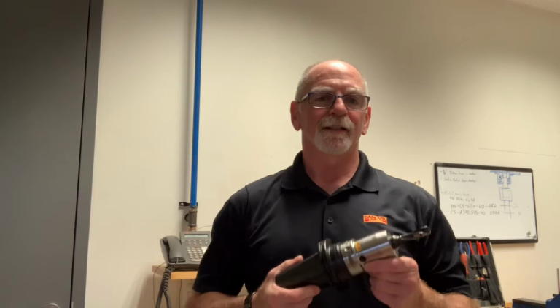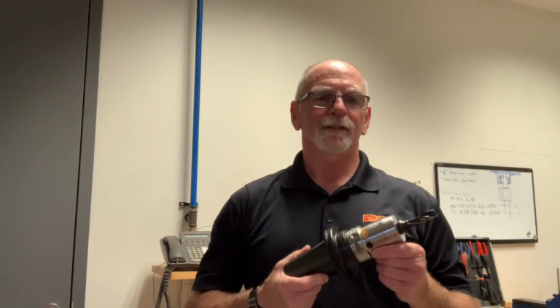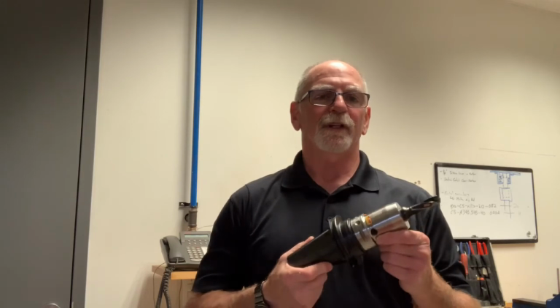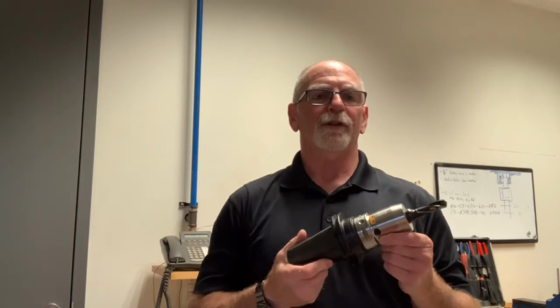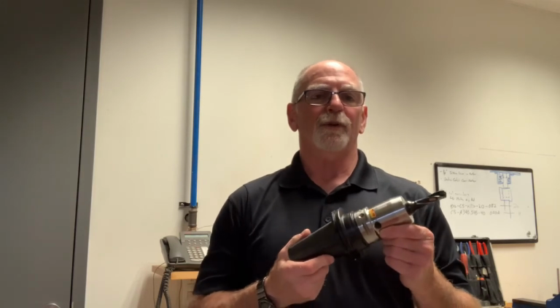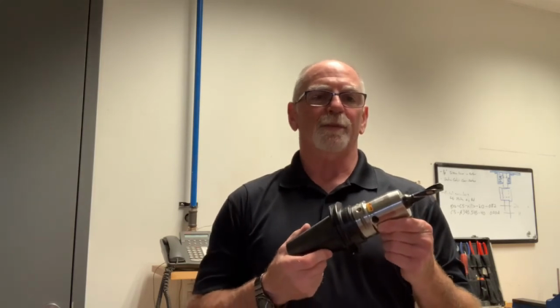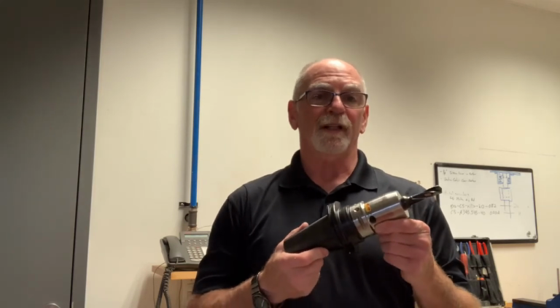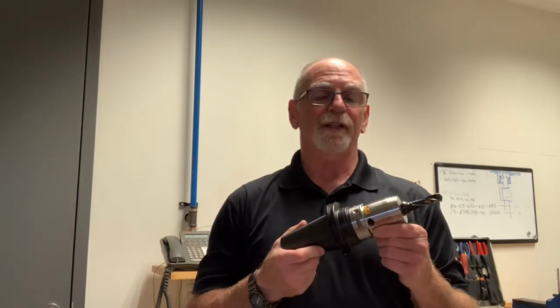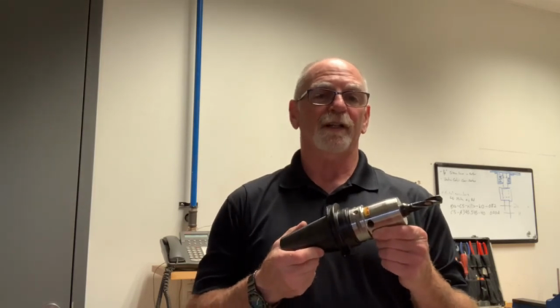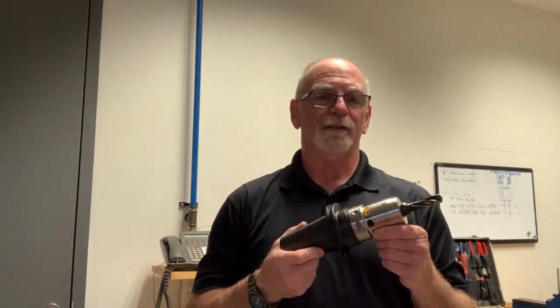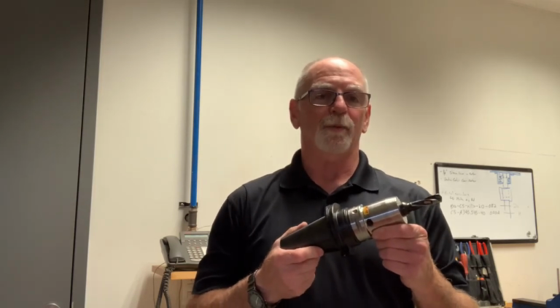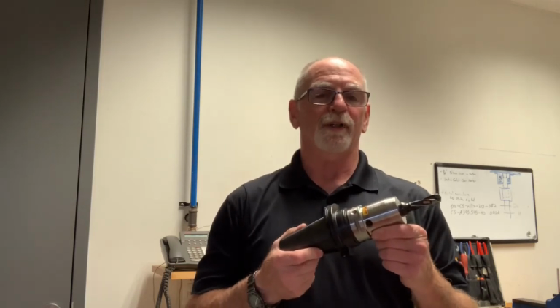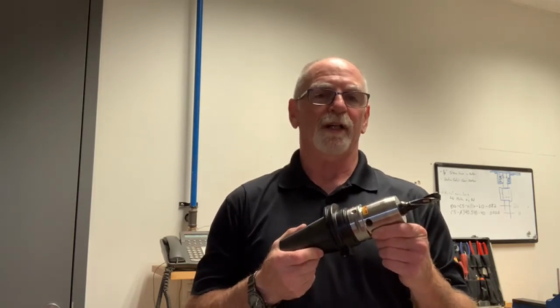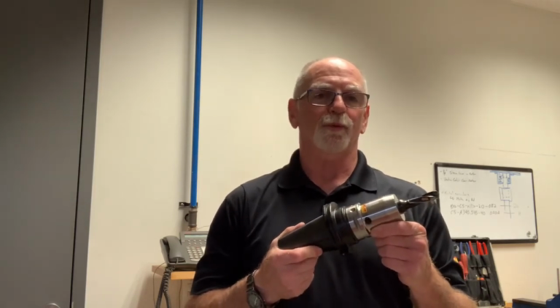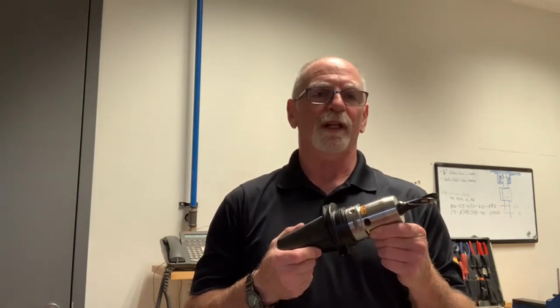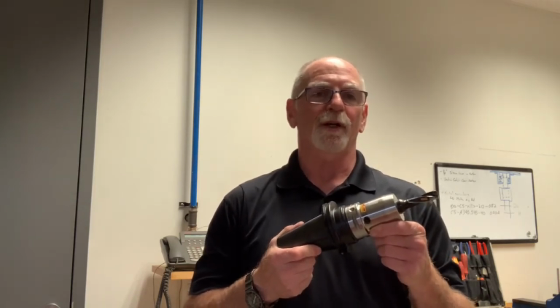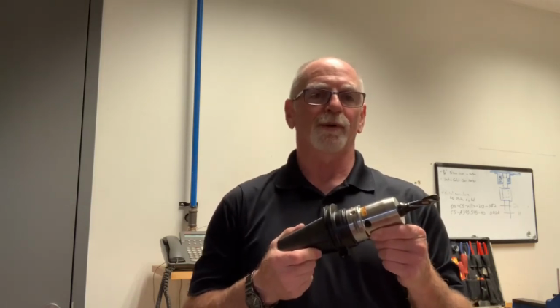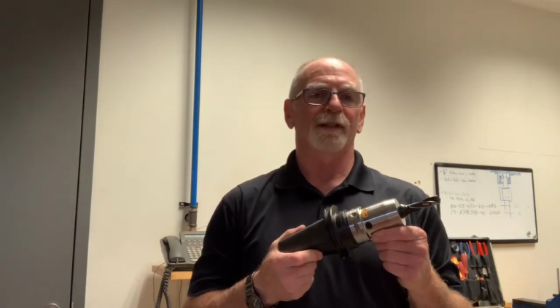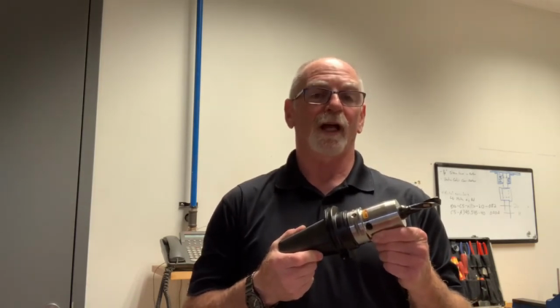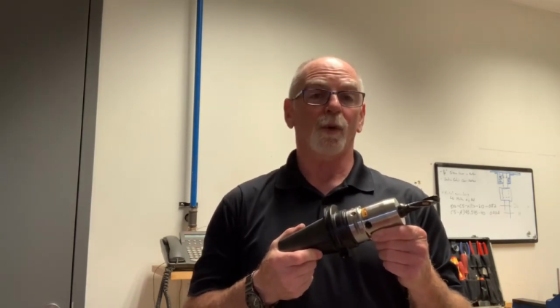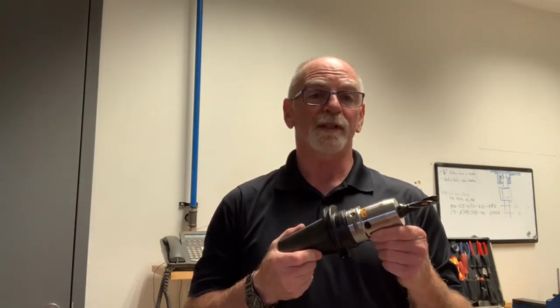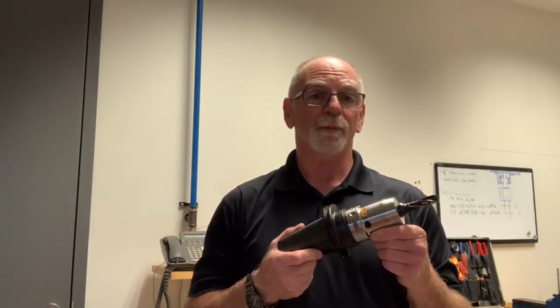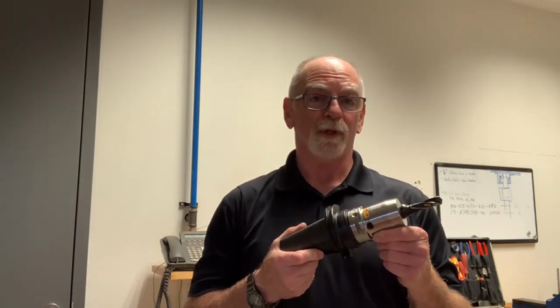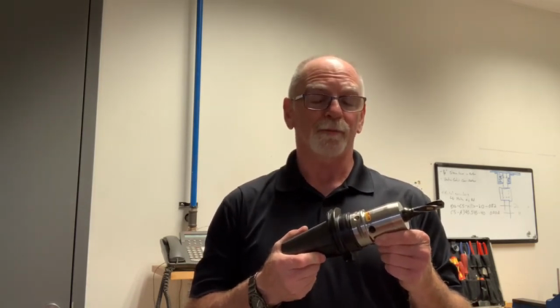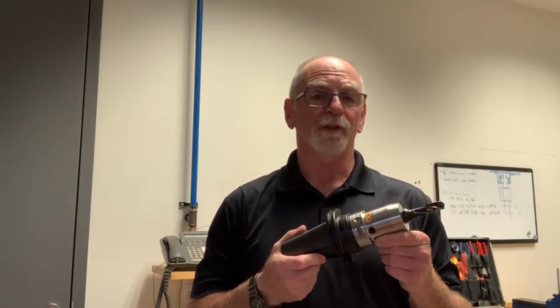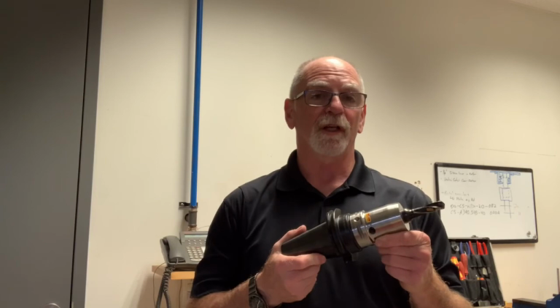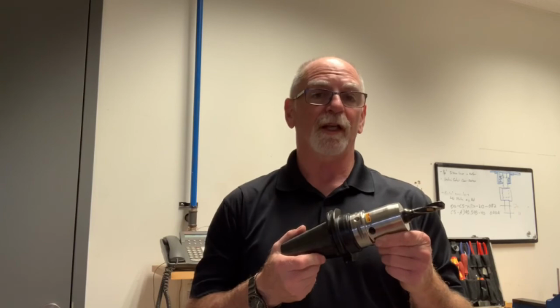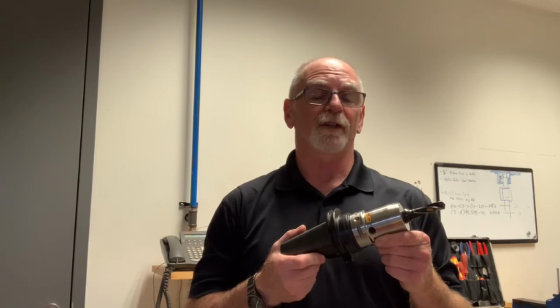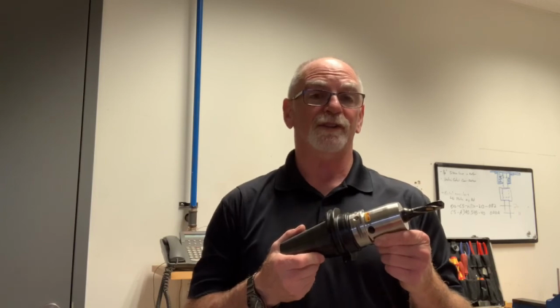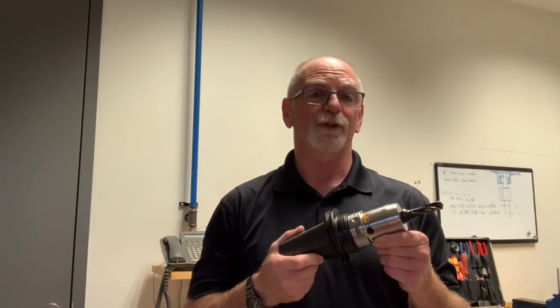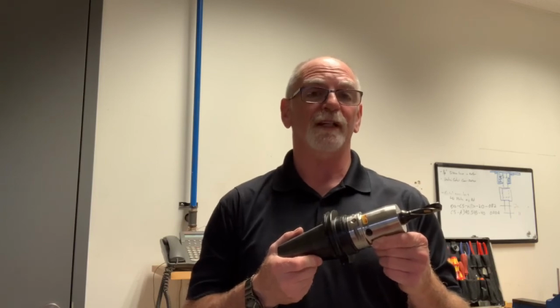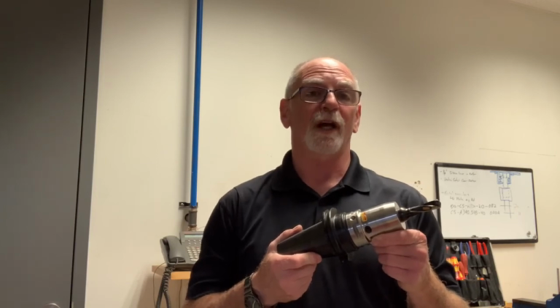So now your tool has been cleaned, assembled, and it's ready to go. I hope these tips are helpful and I'll see you next time.